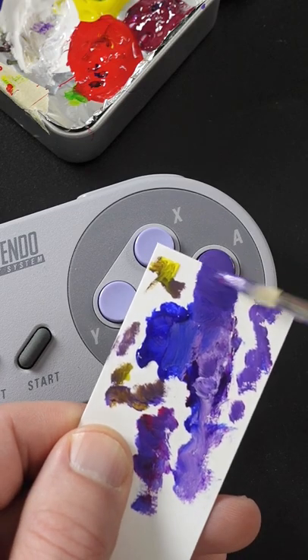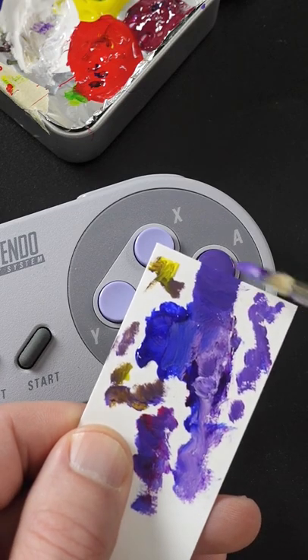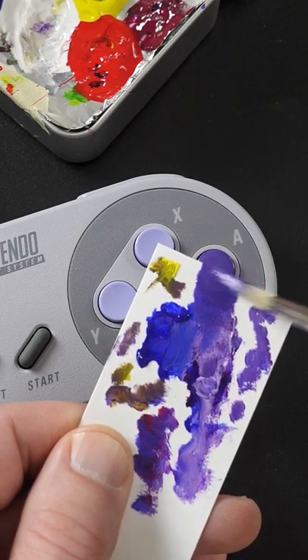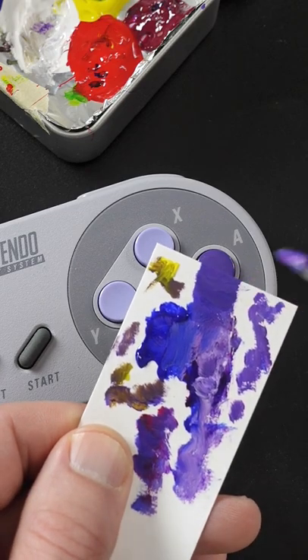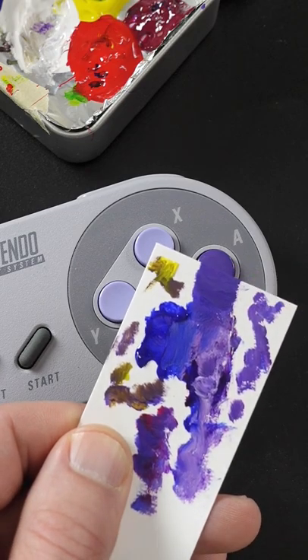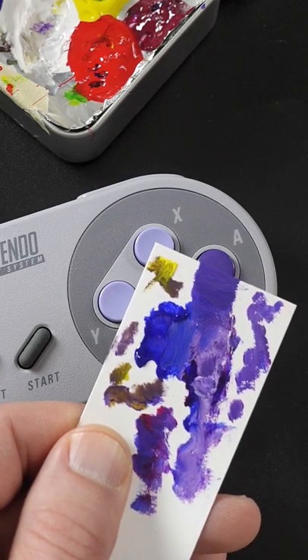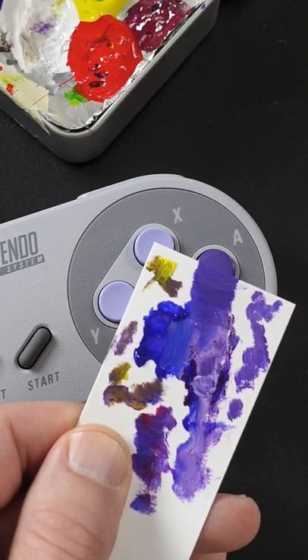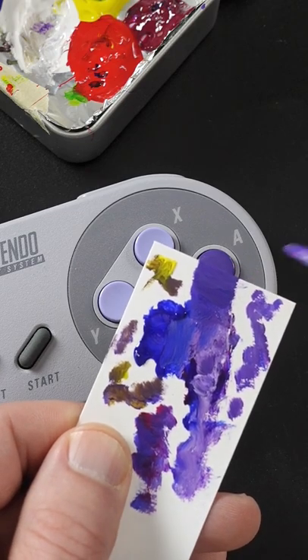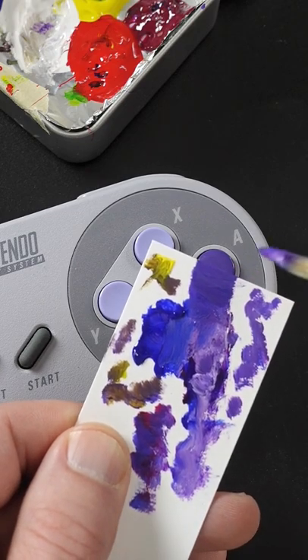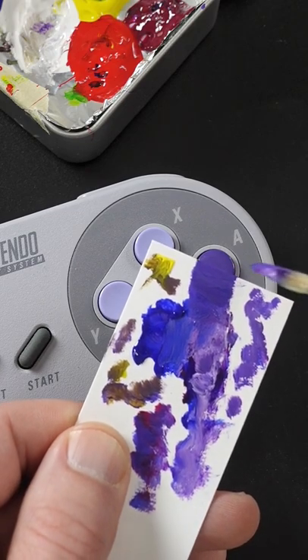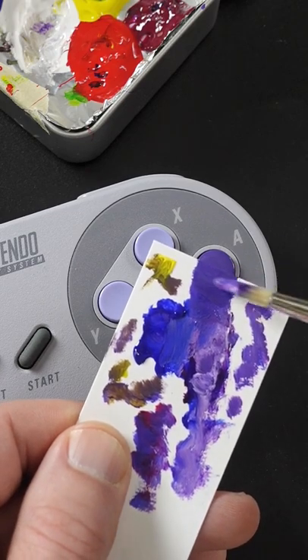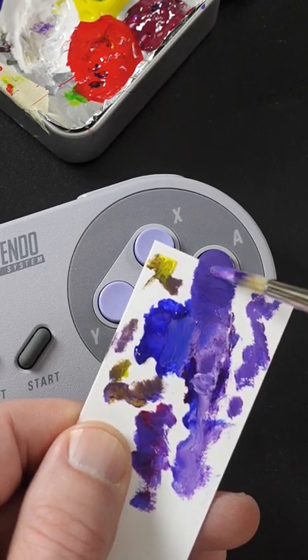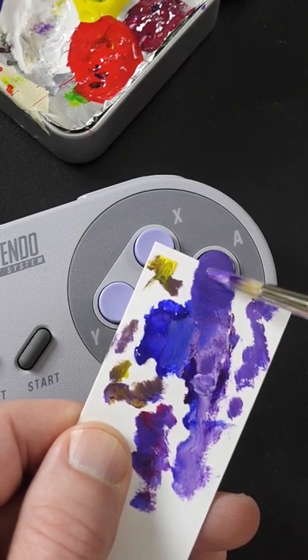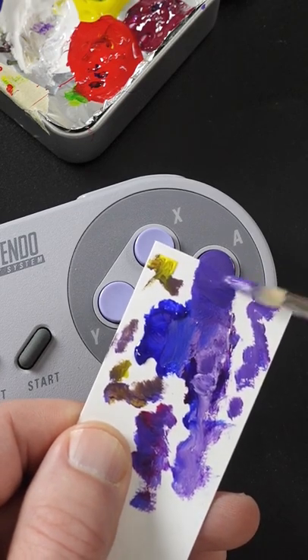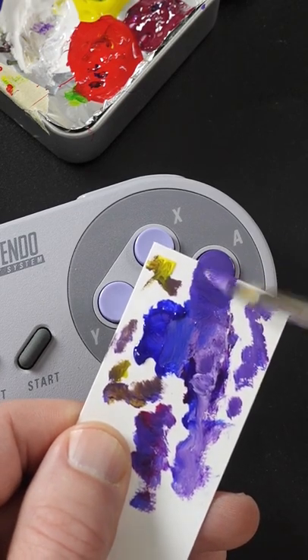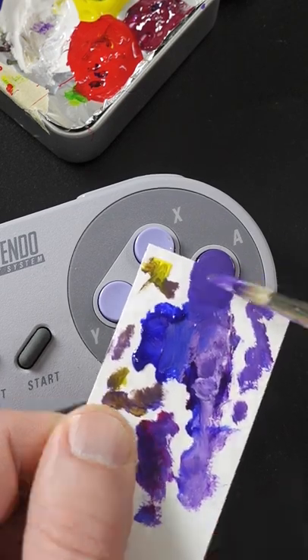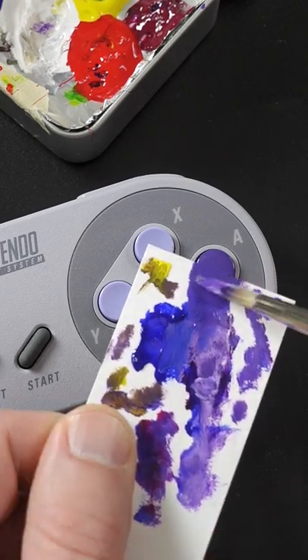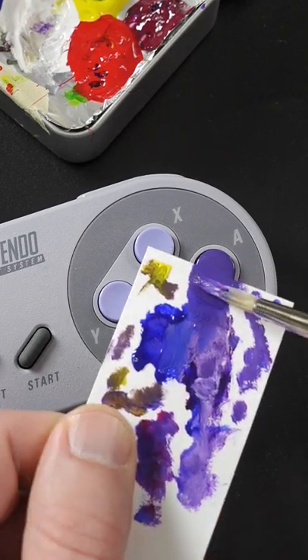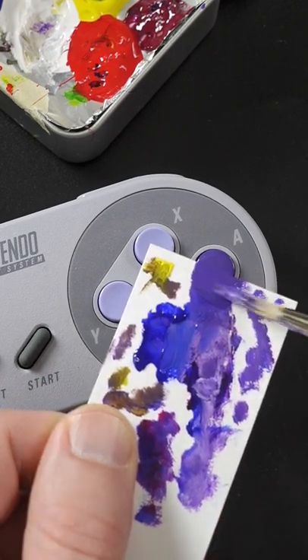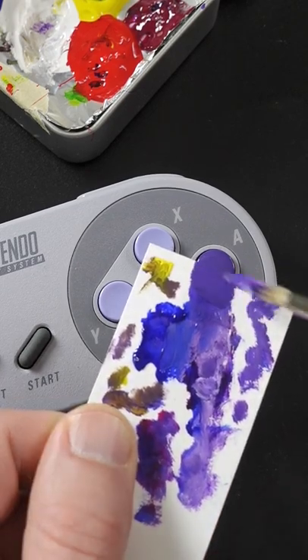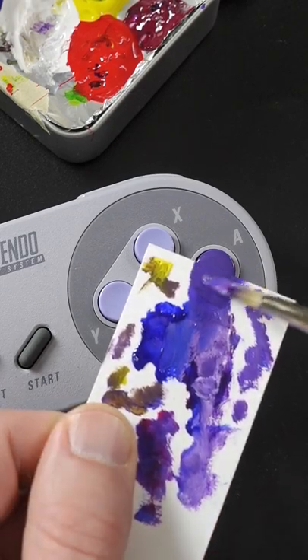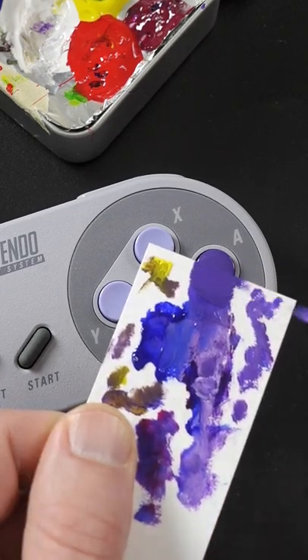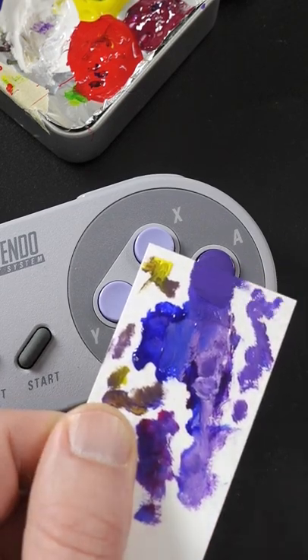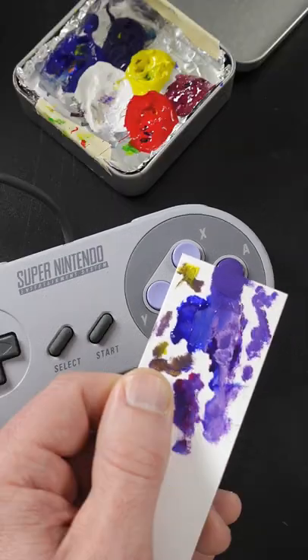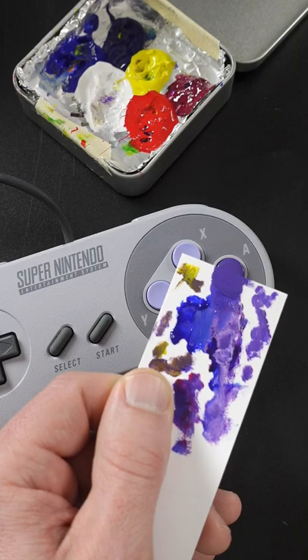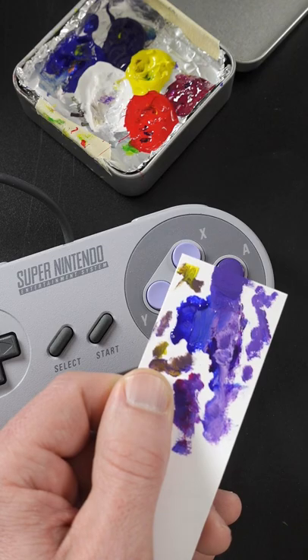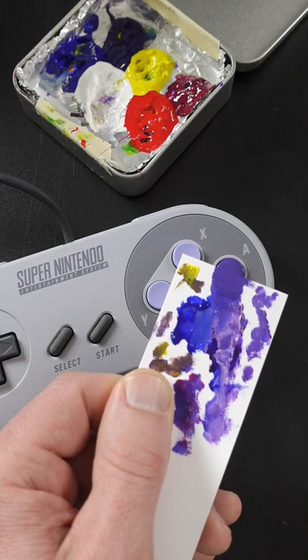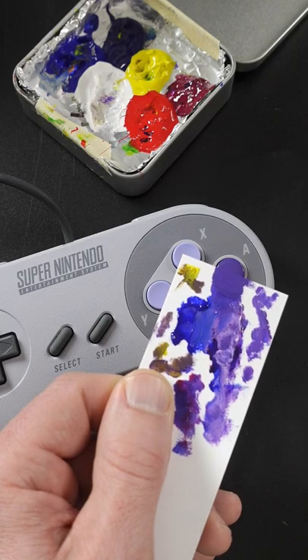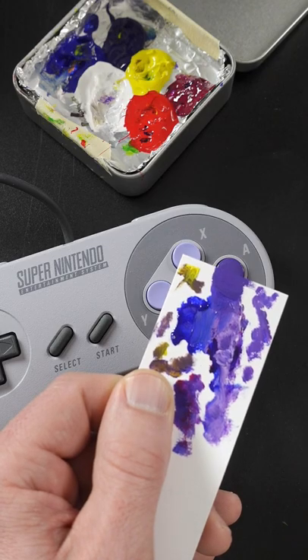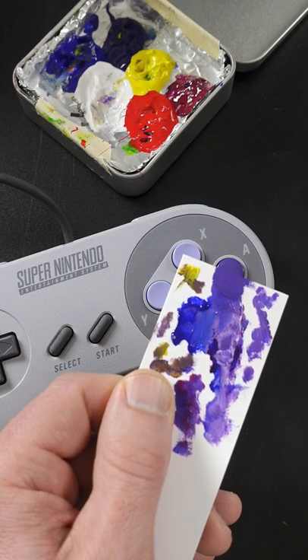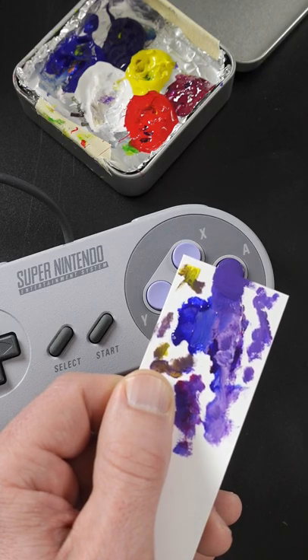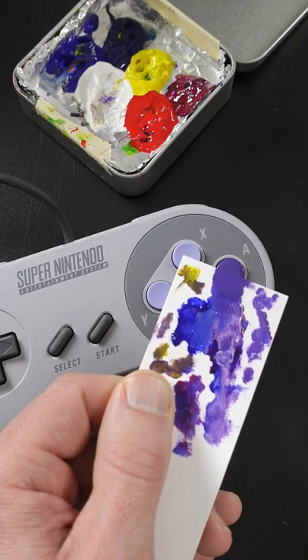A little bit more magenta, because it looks too bluish. That looks pretty good.